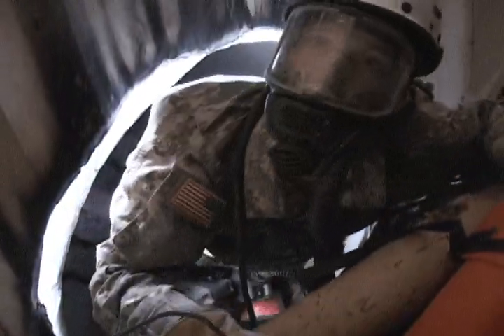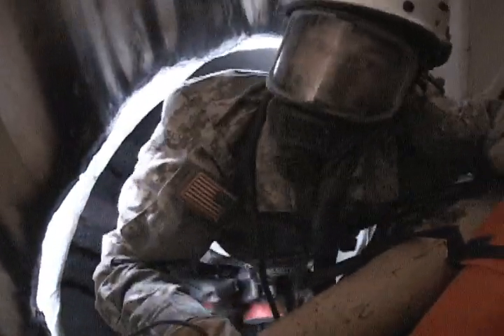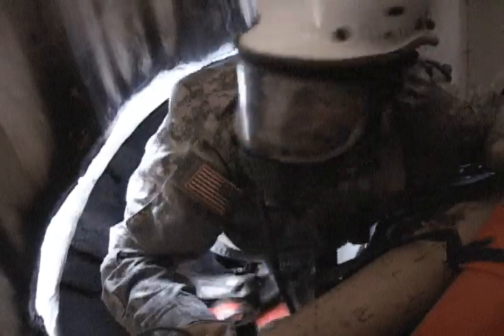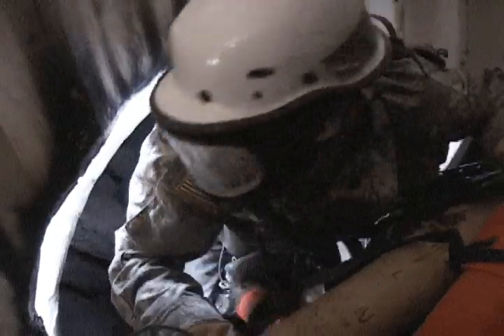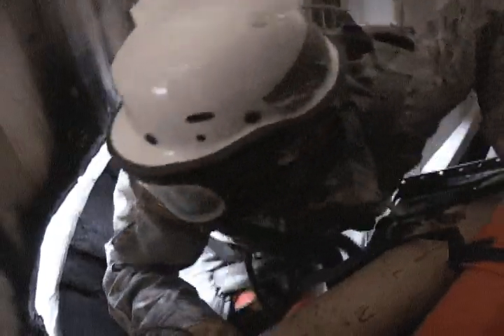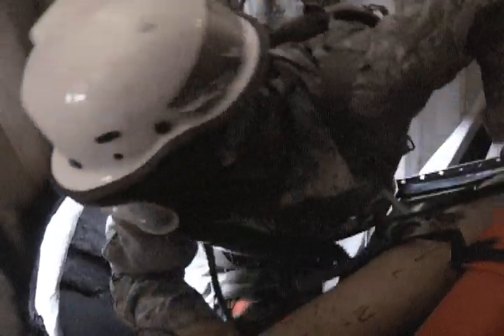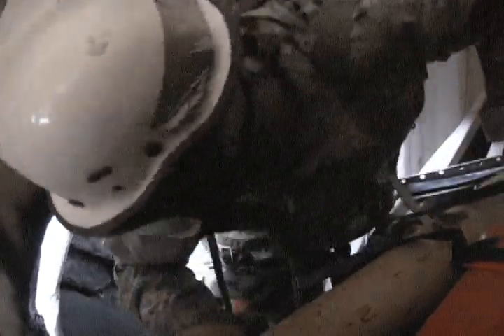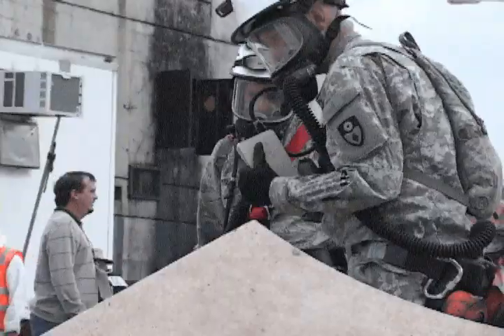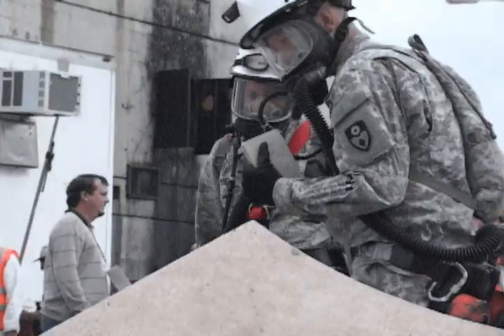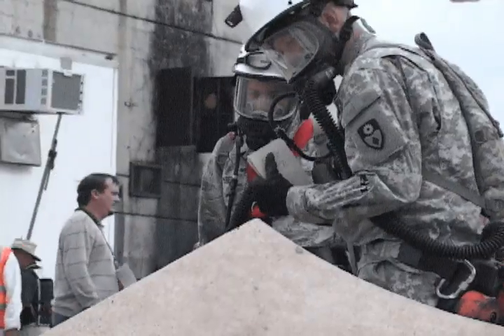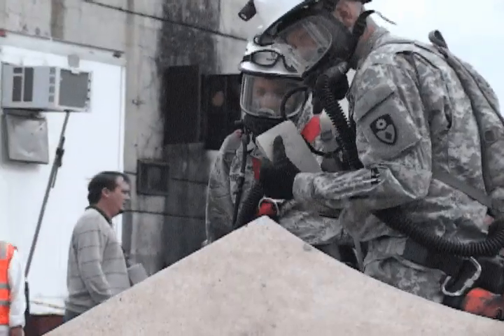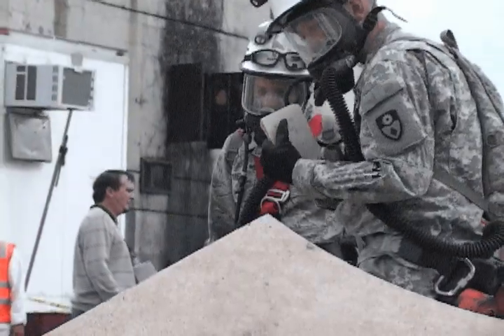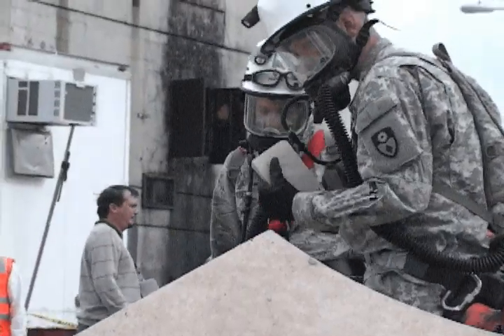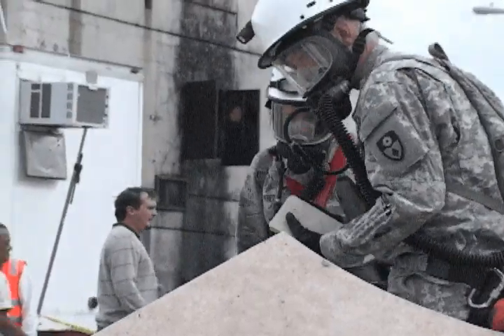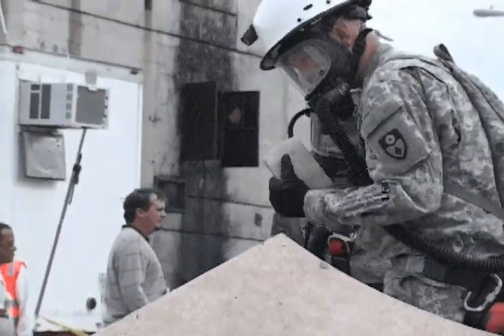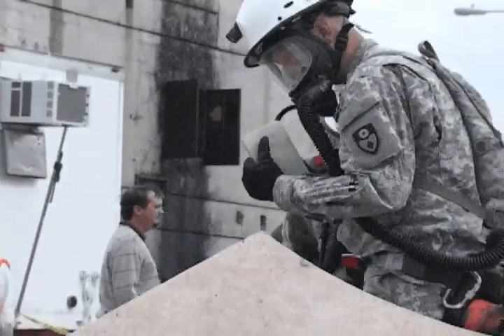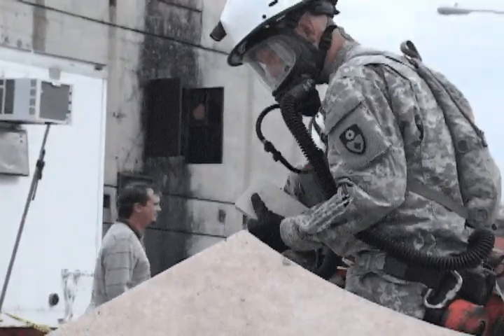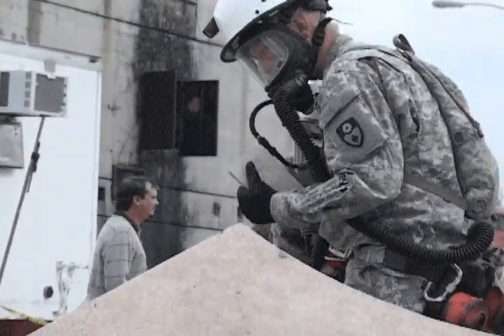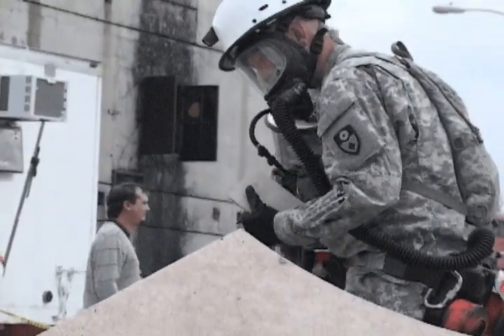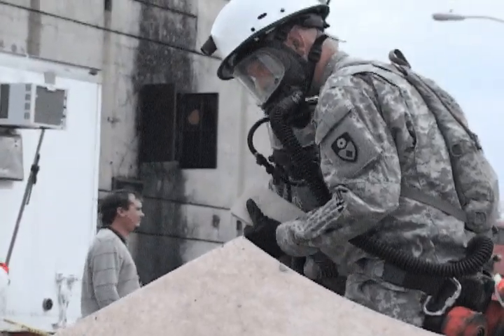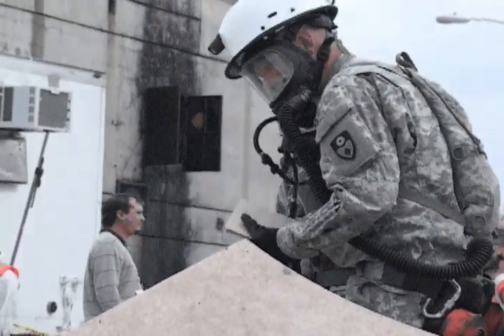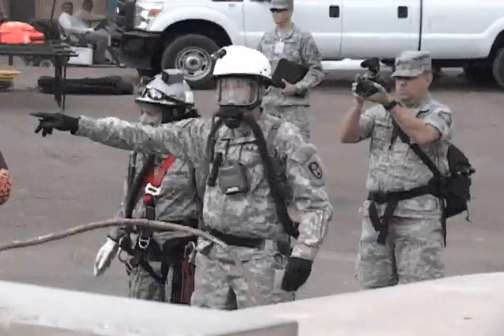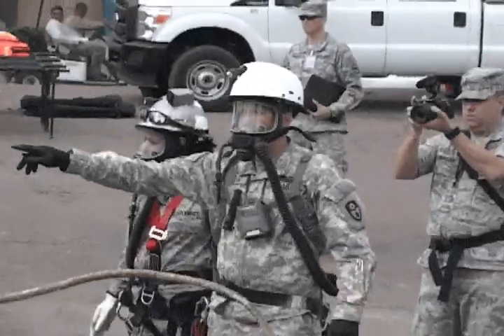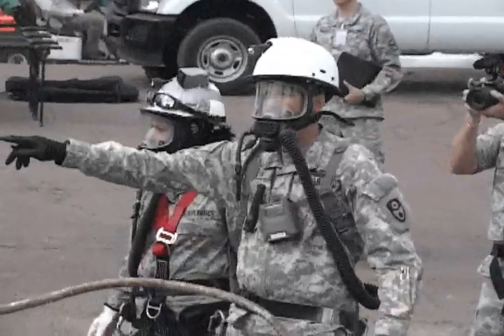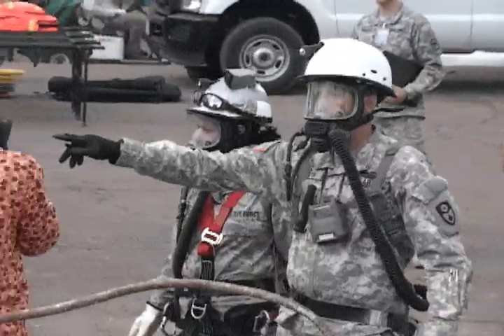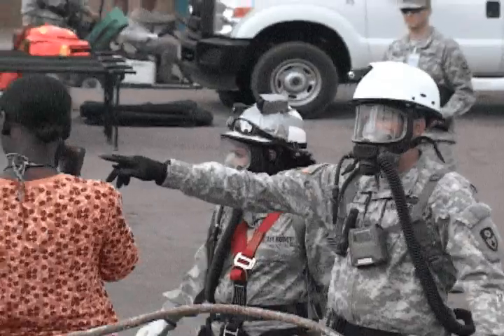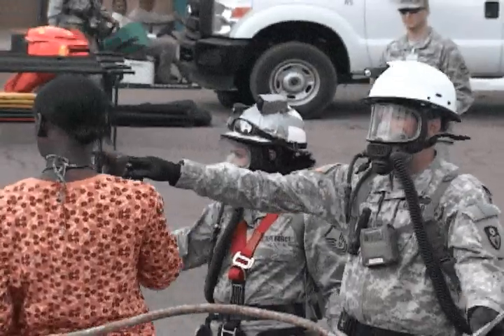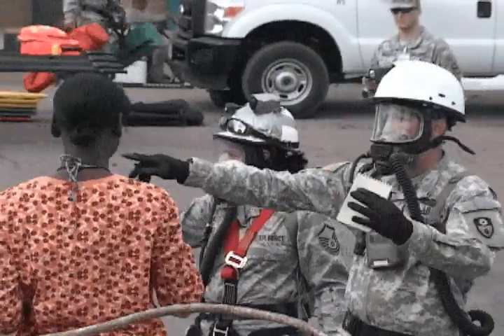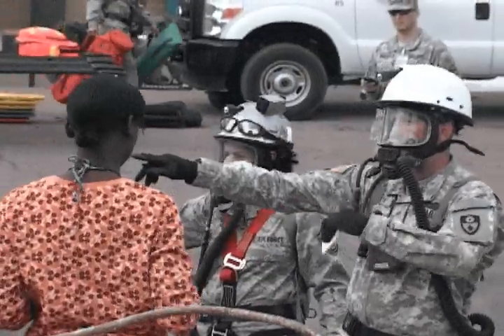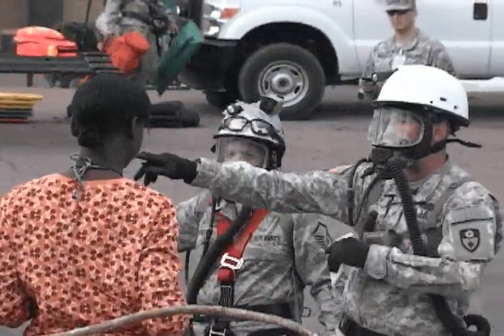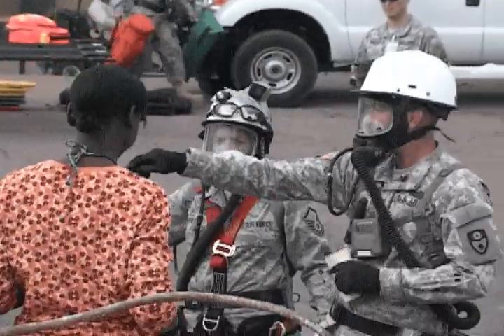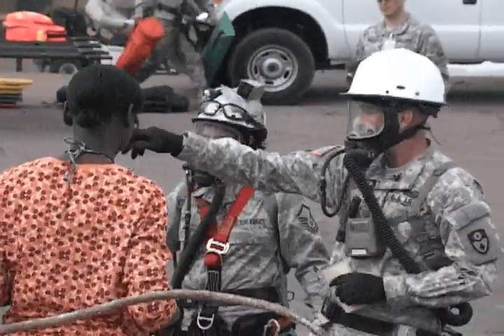Equipped with air filtration devices, protective gear, and heavy tools, the teams evacuated dozens of casualties in different situations.